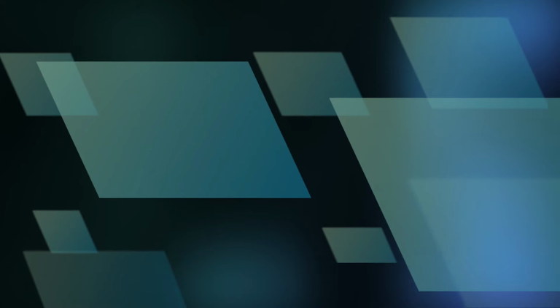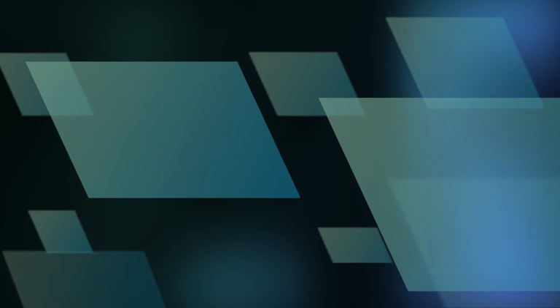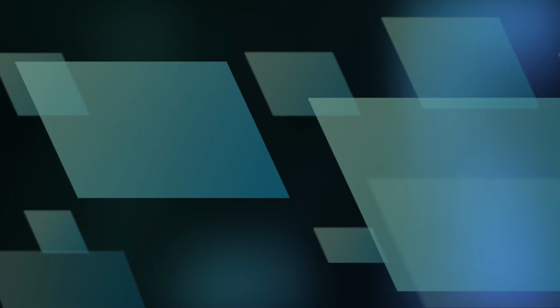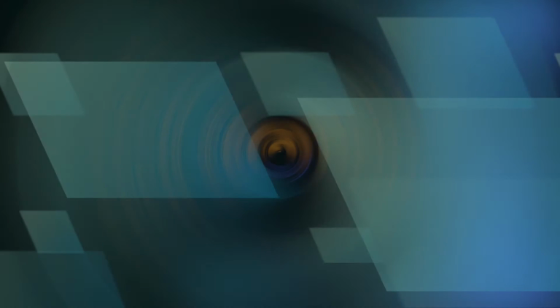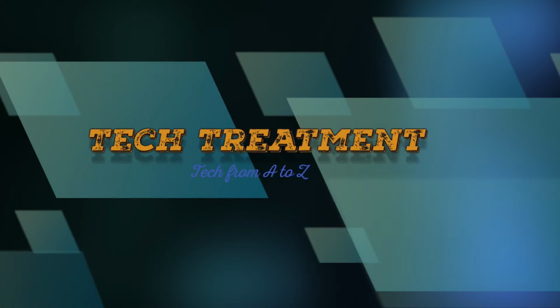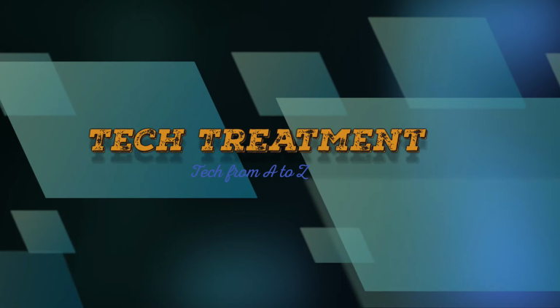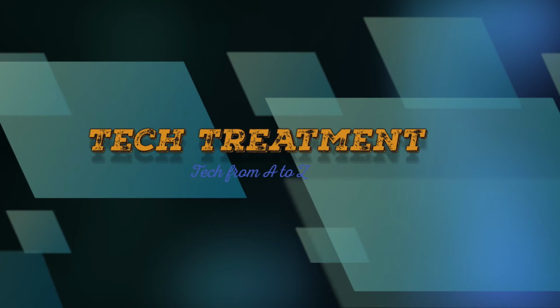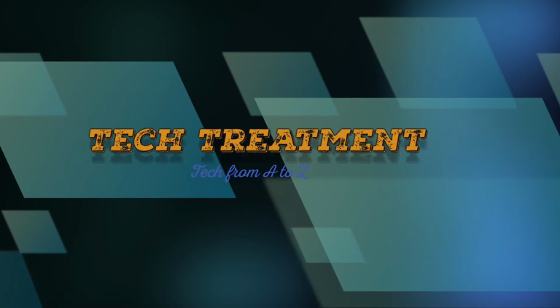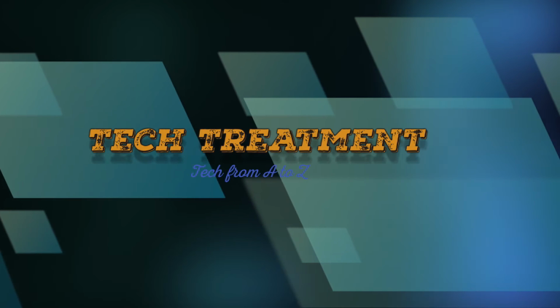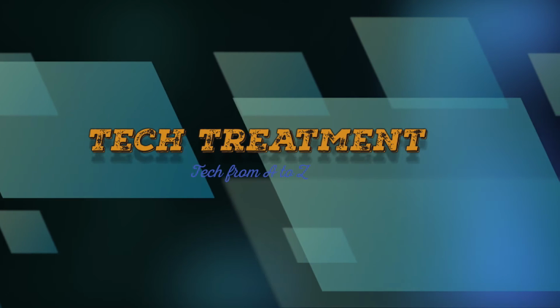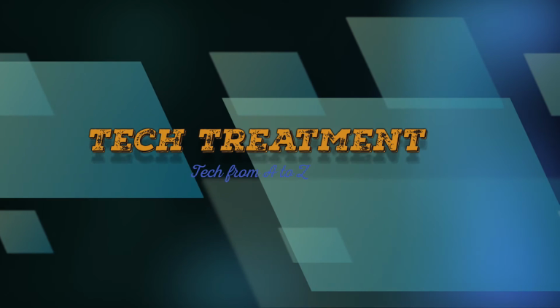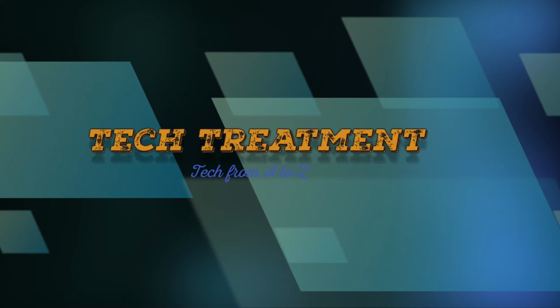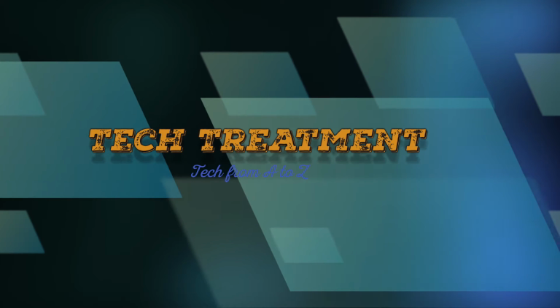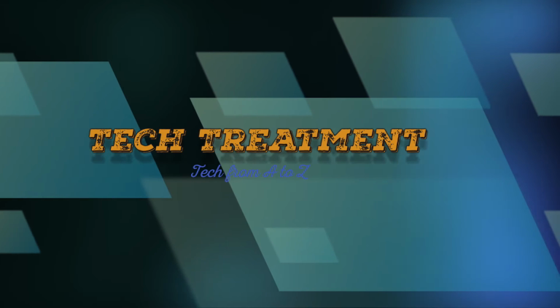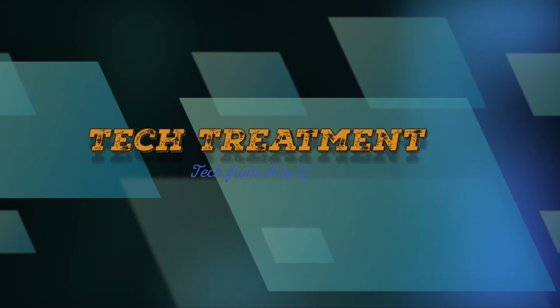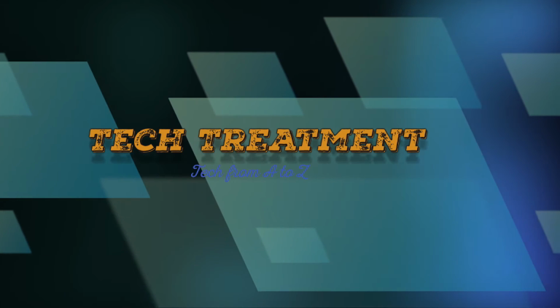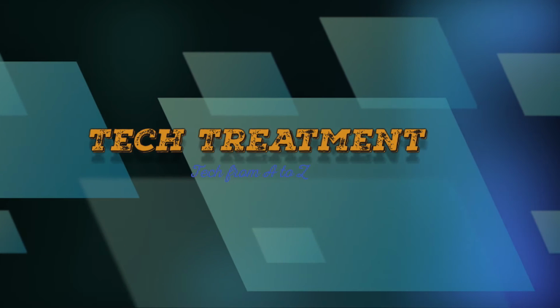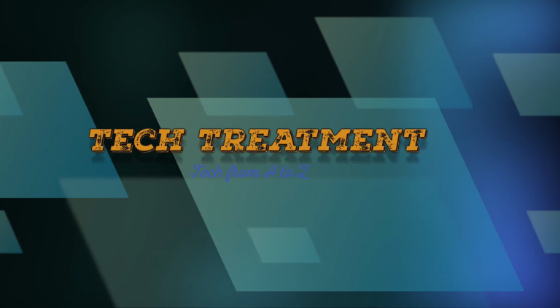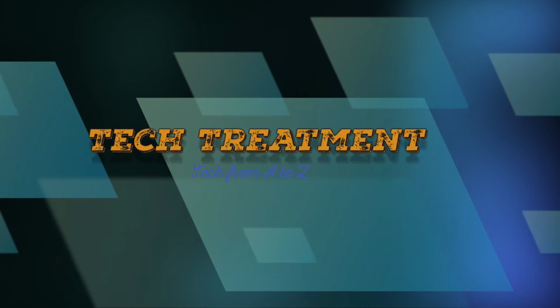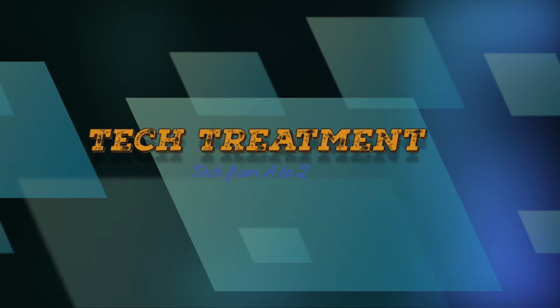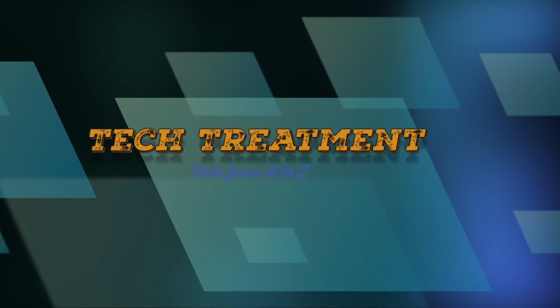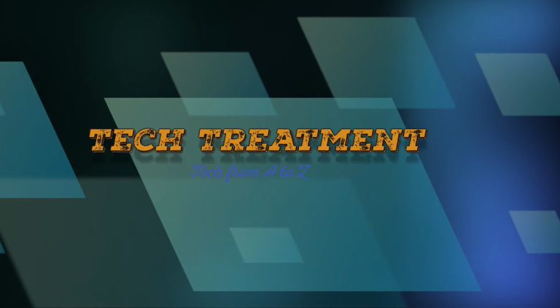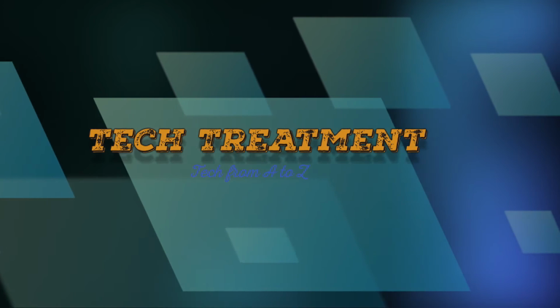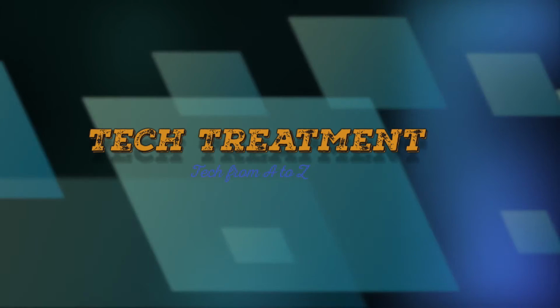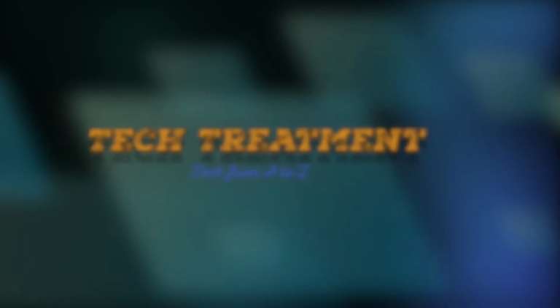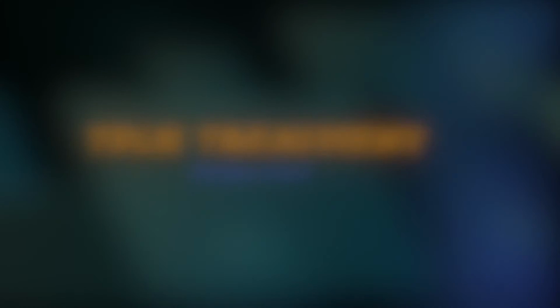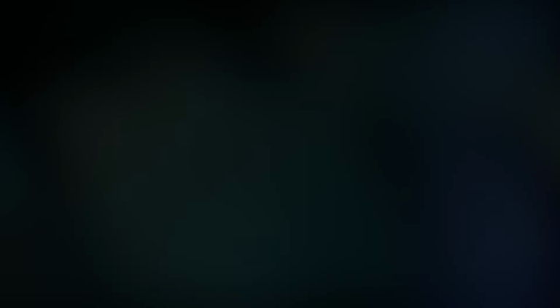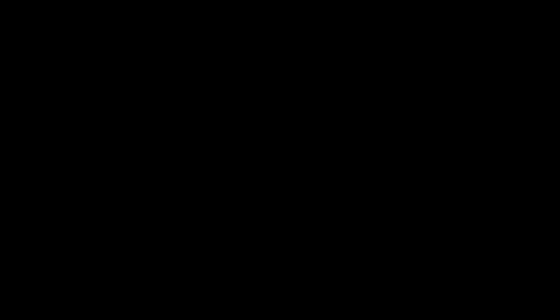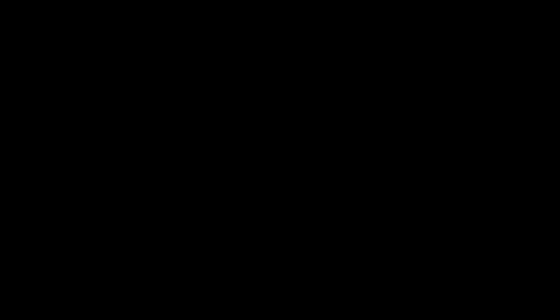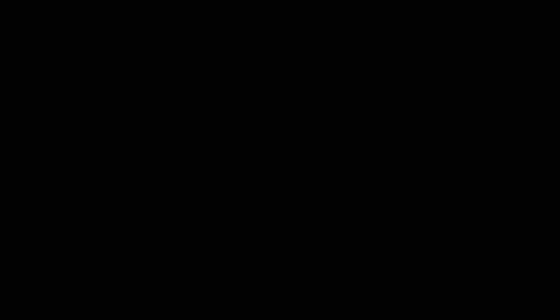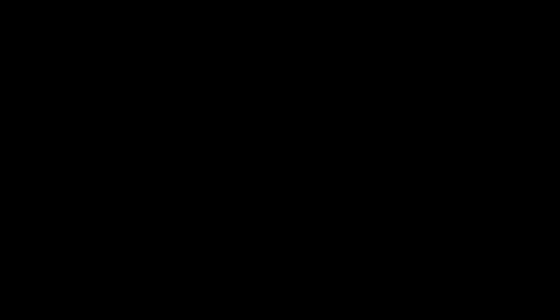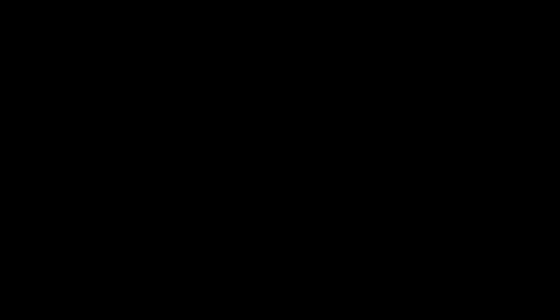Greetings everyone. Welcome to Tech Treatment. Today I'm going to be sharing with you five ways how to get longer battery life from your laptop.